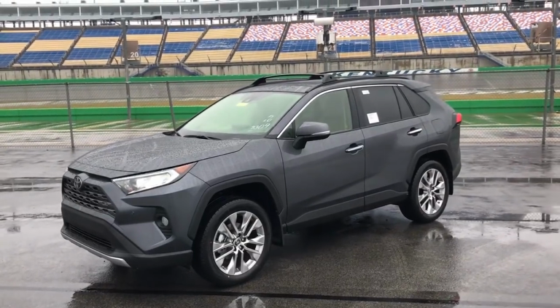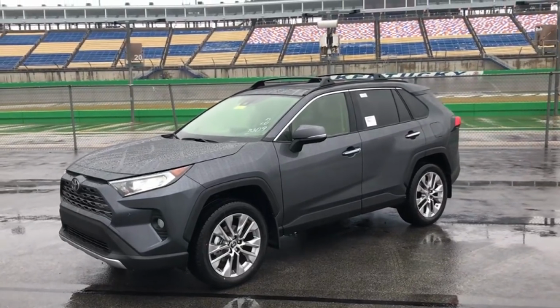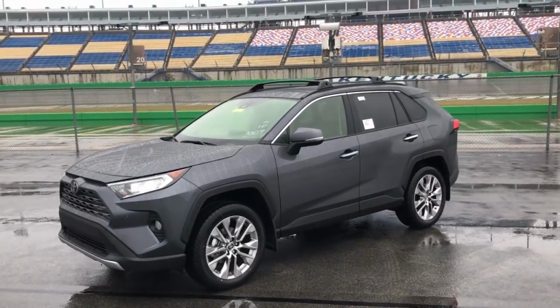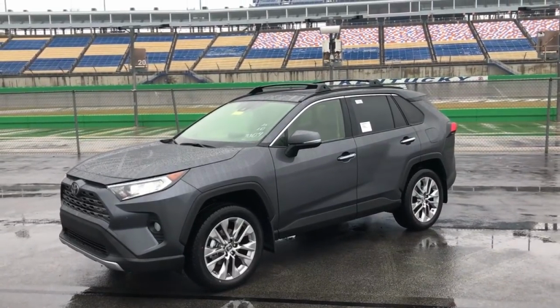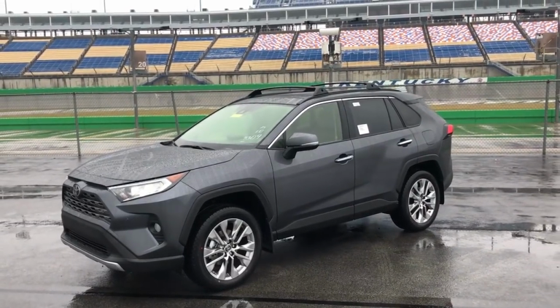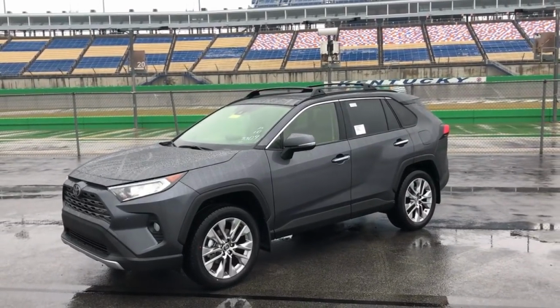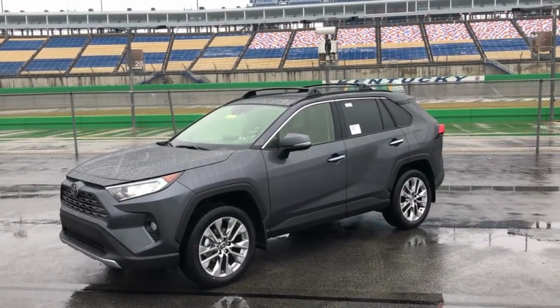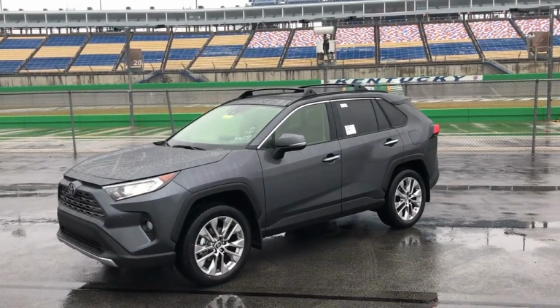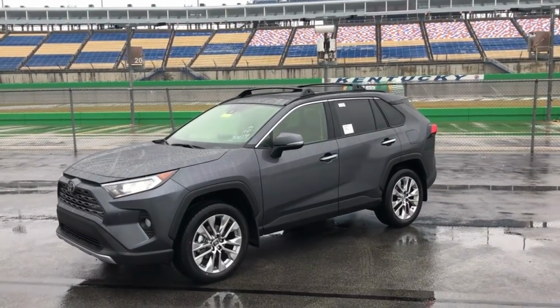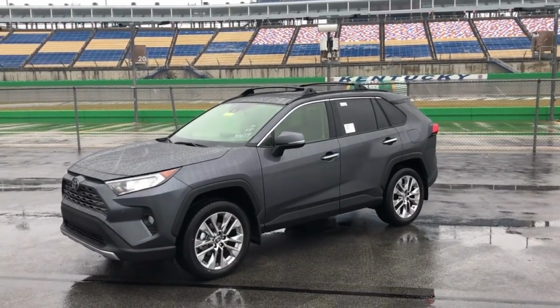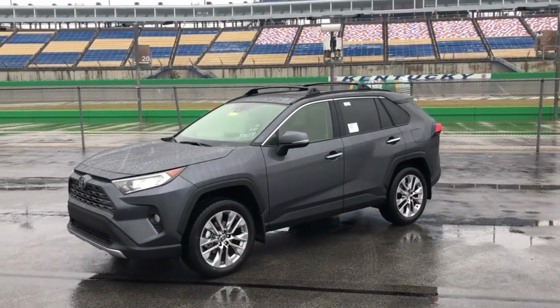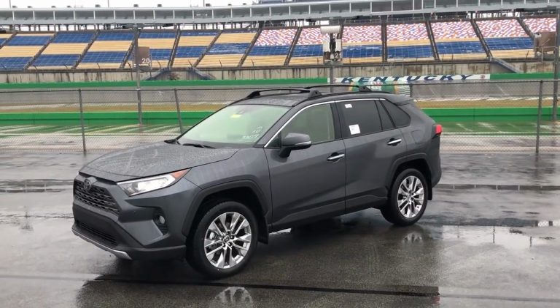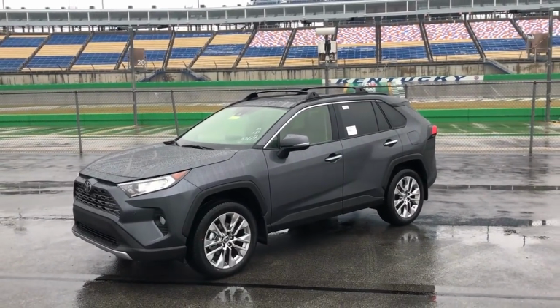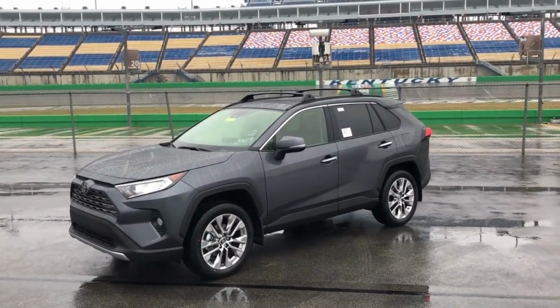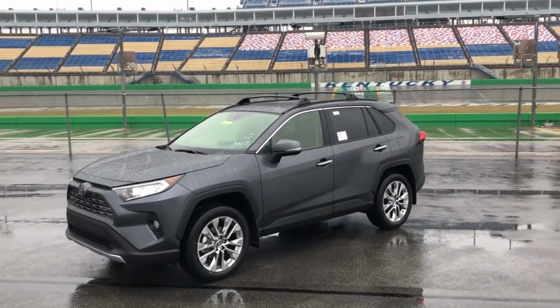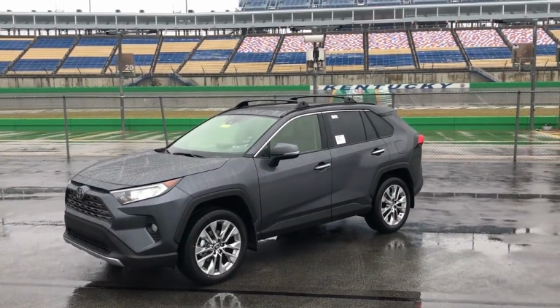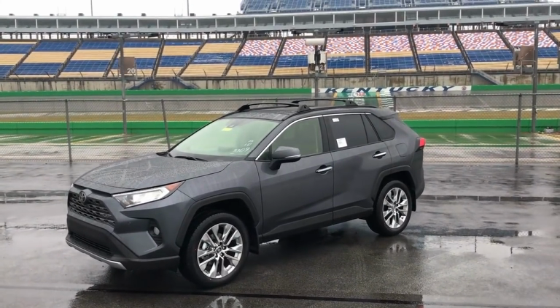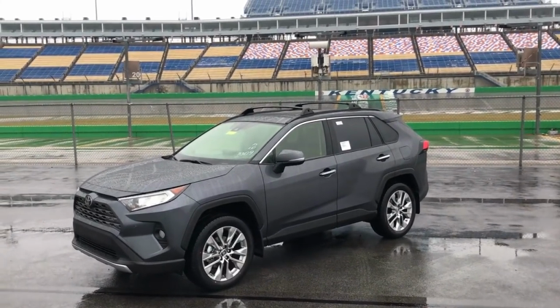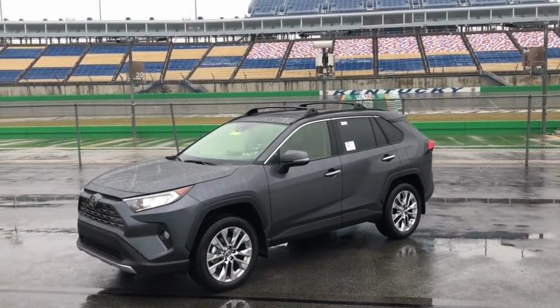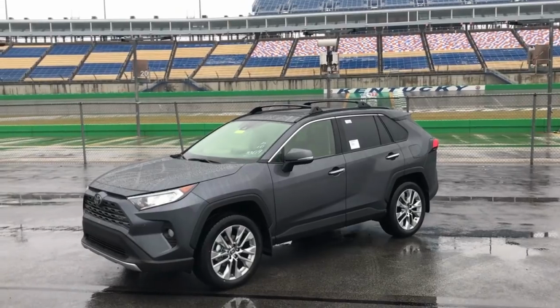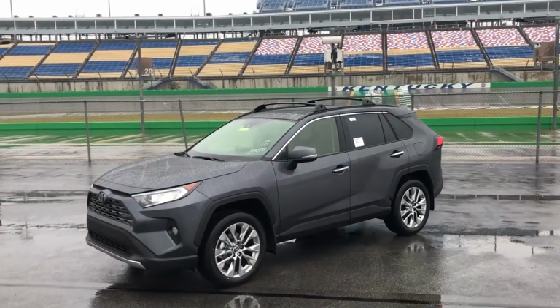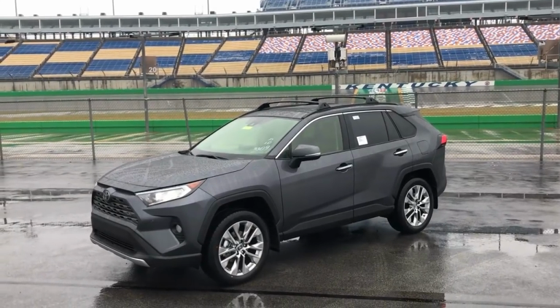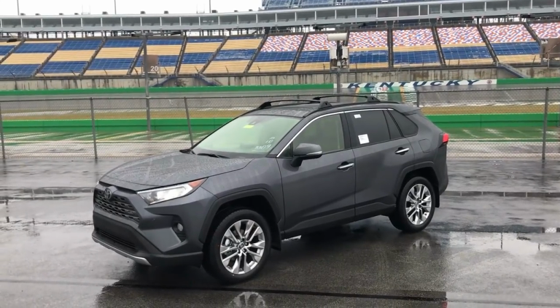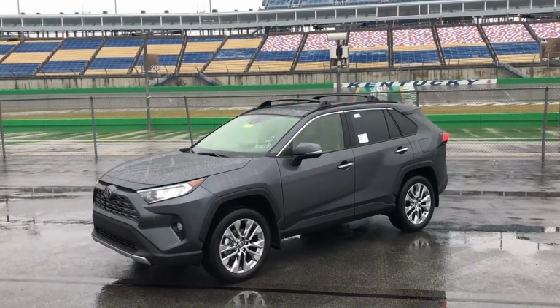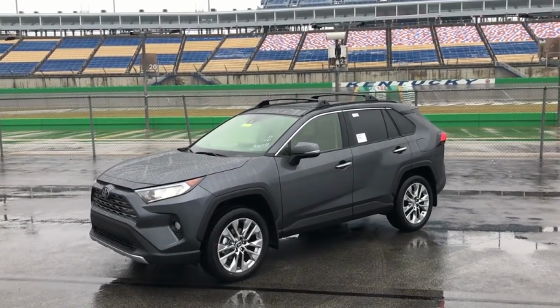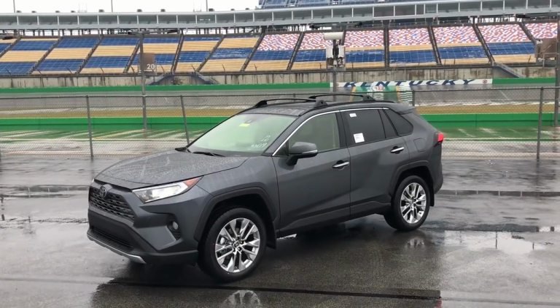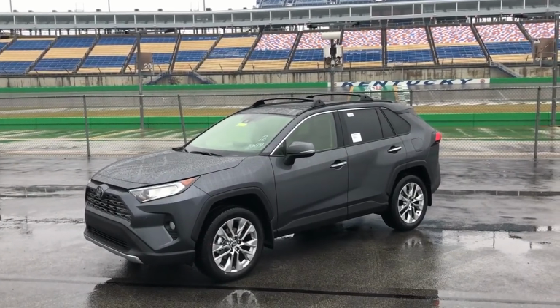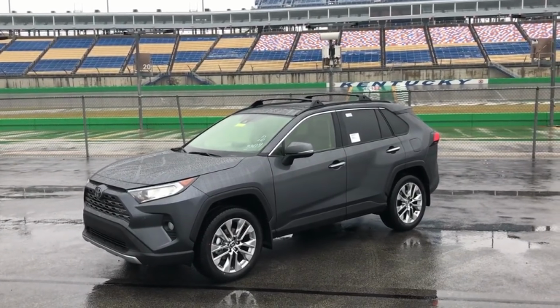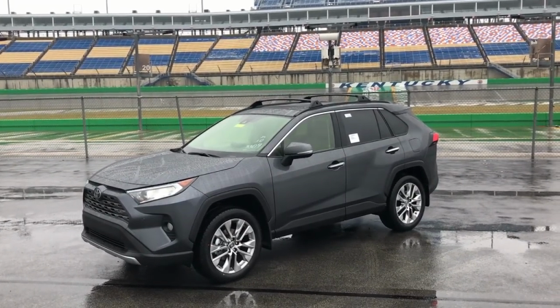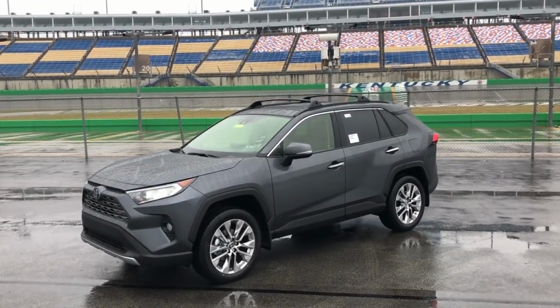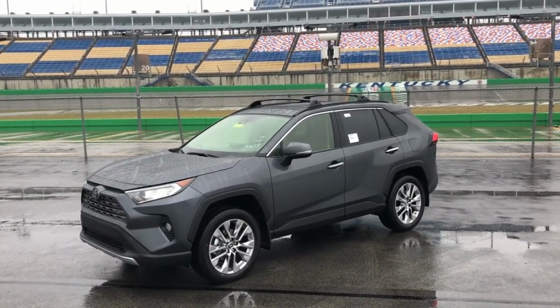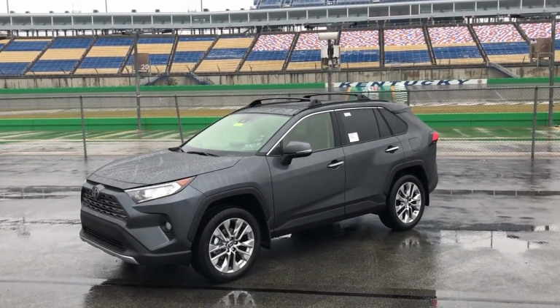This thing was the best-selling car in 2018 and I think they're going to do it again, just because they did such a great job overhauling this thing.